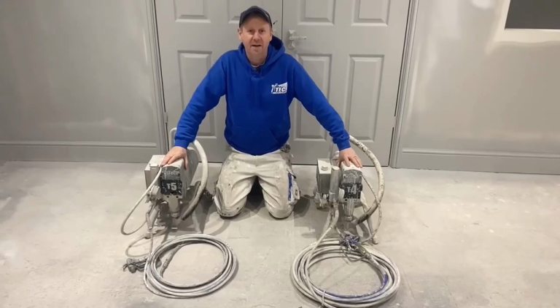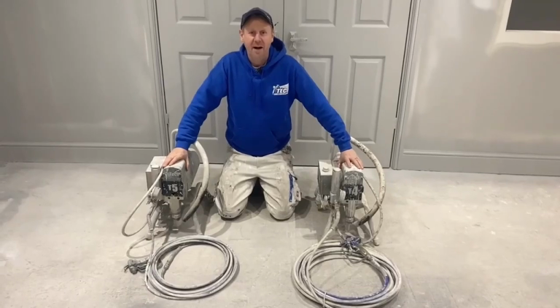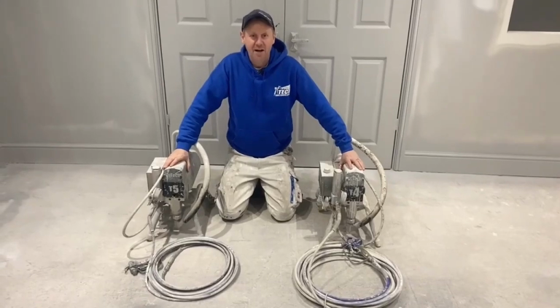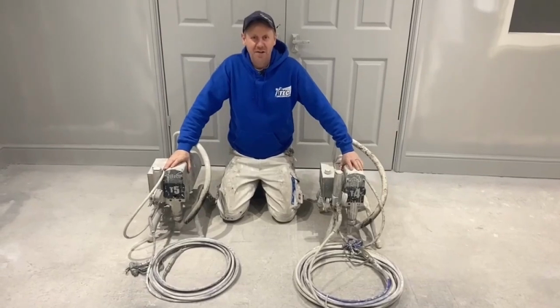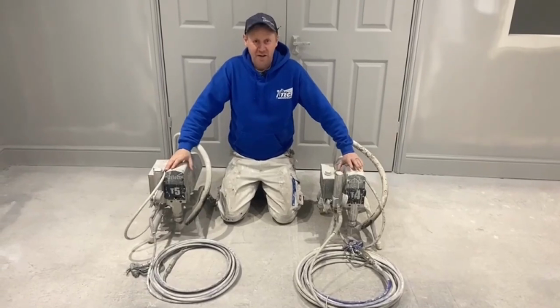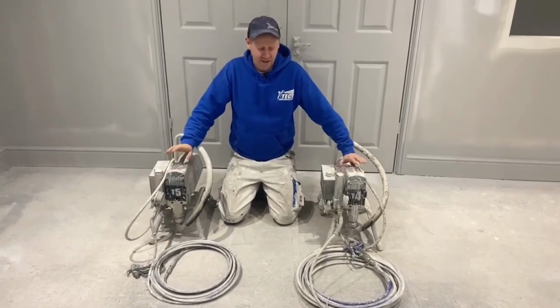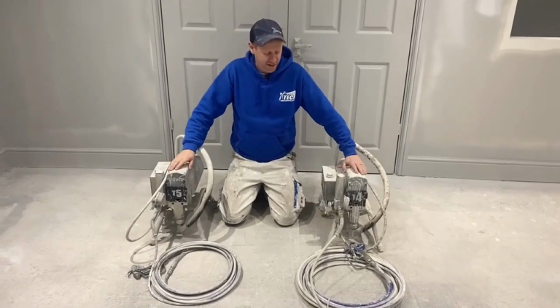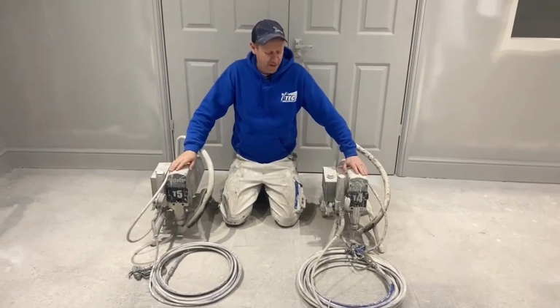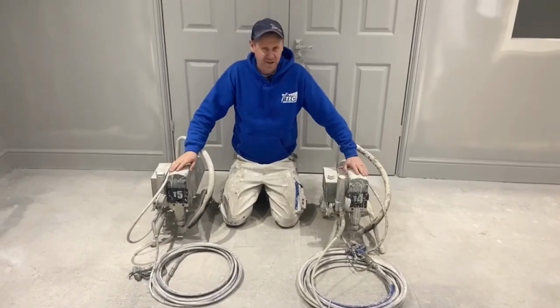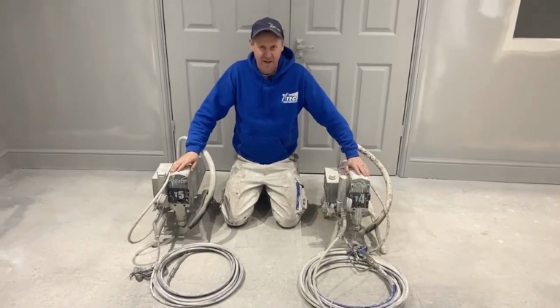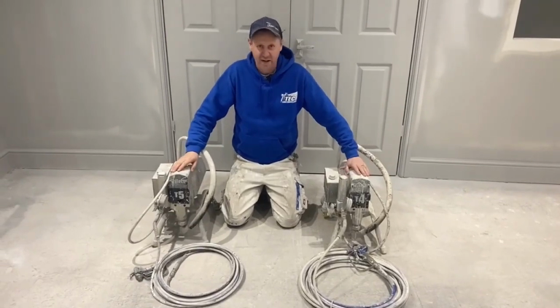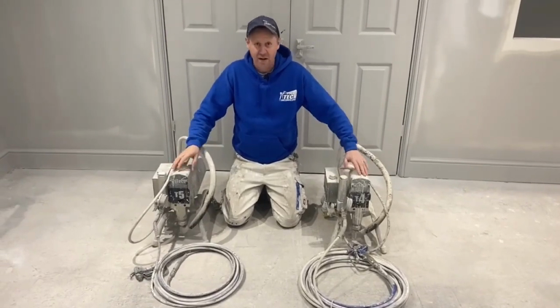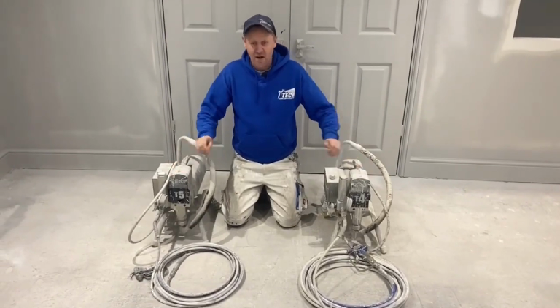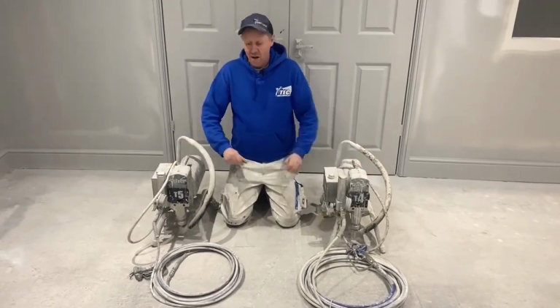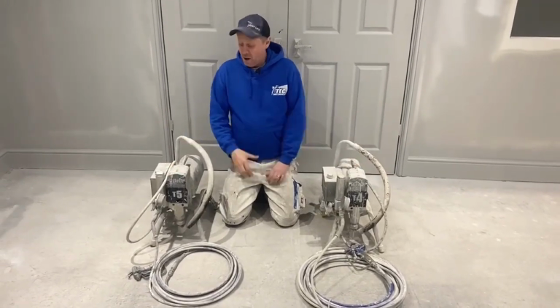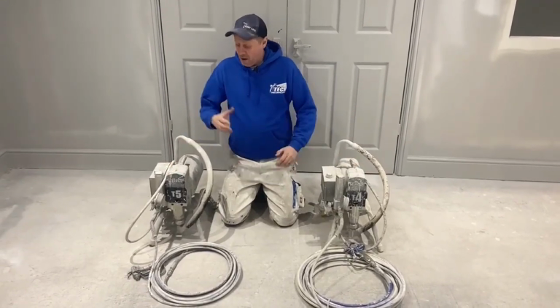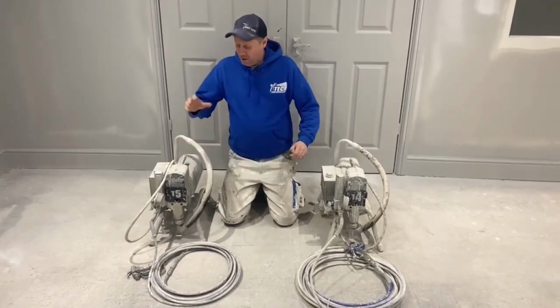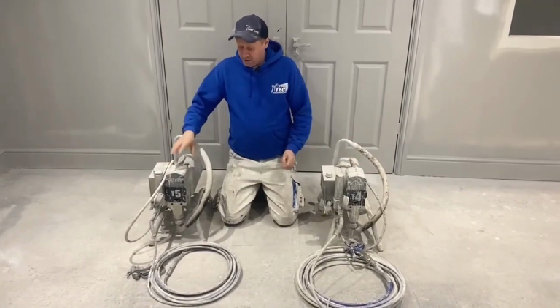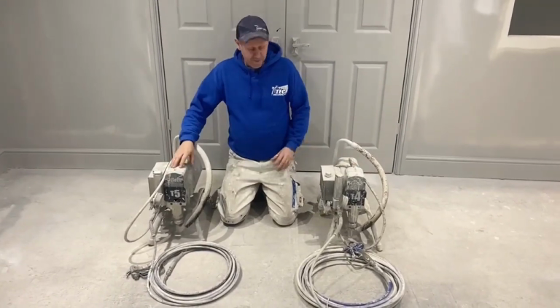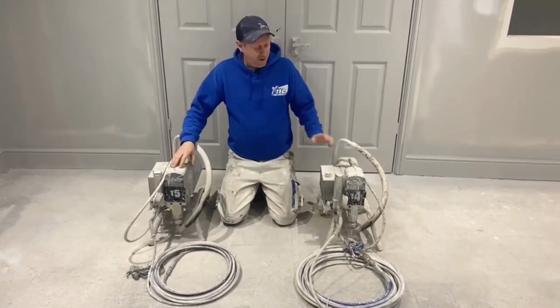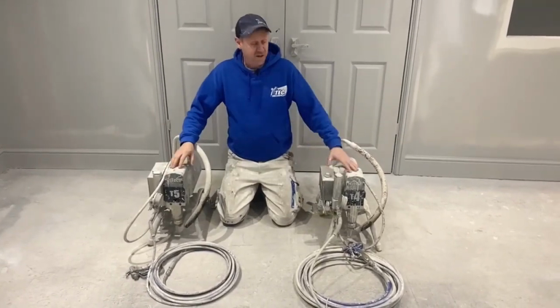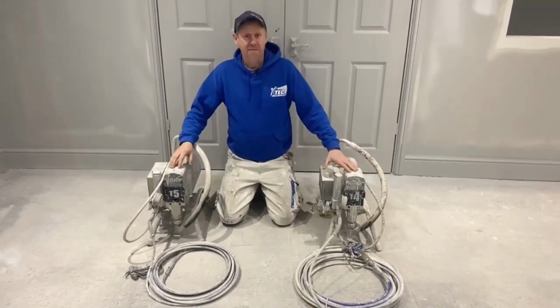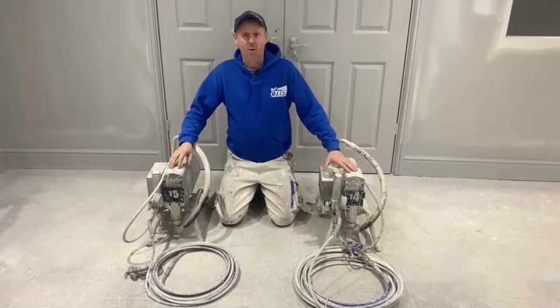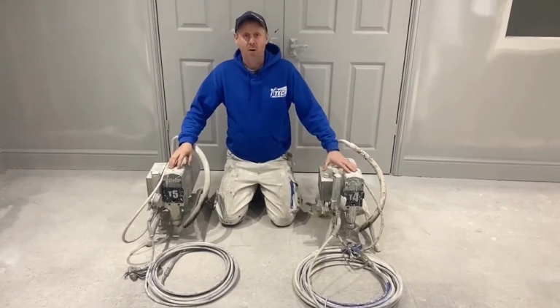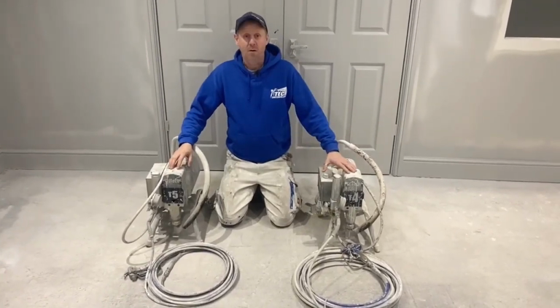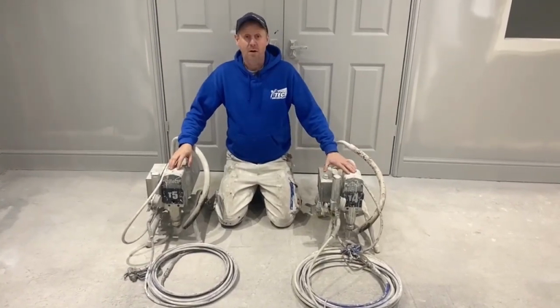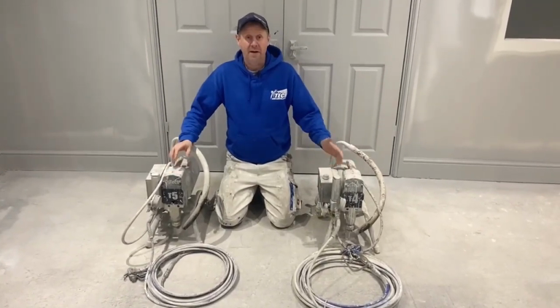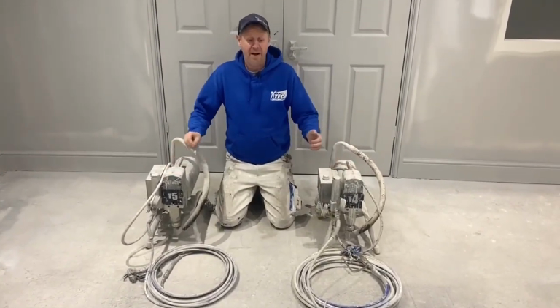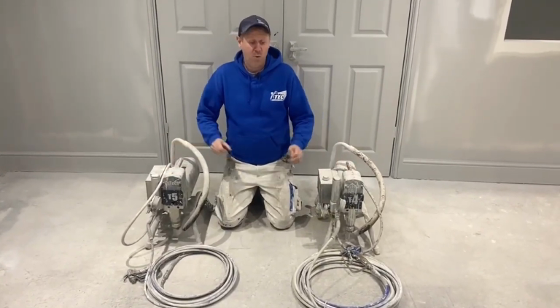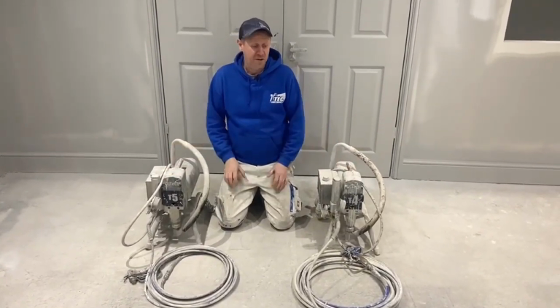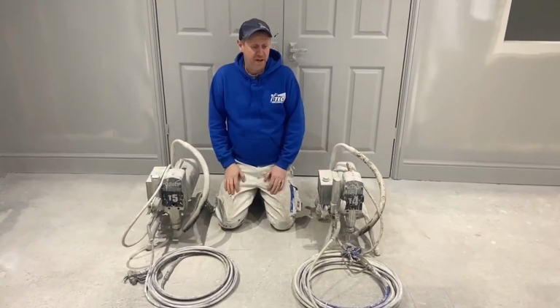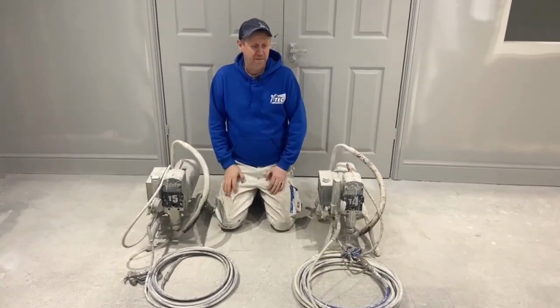Hi guys, Ian at Paint Tech. T5, T4 — what's the difference?